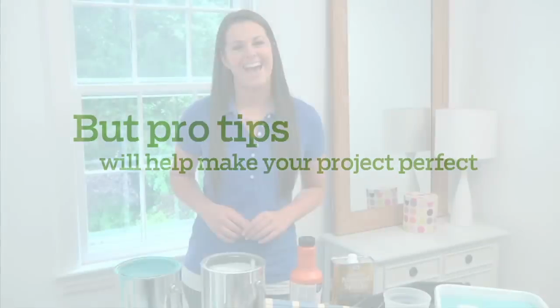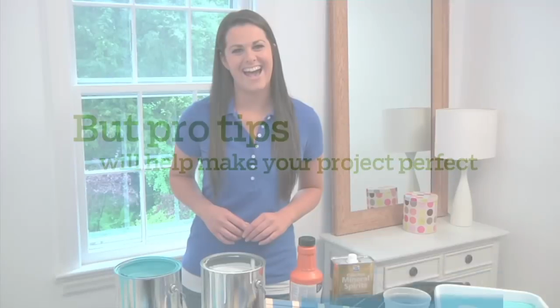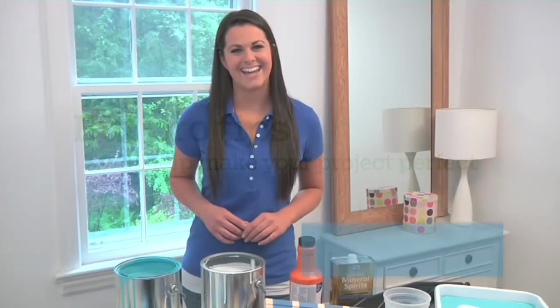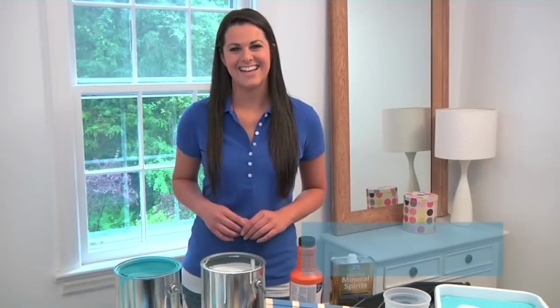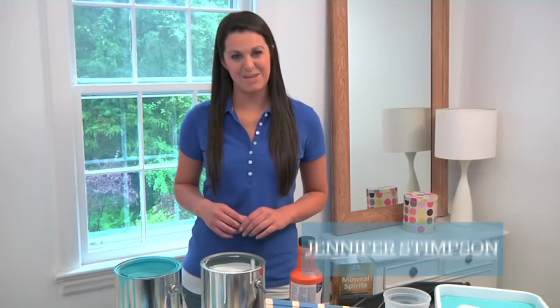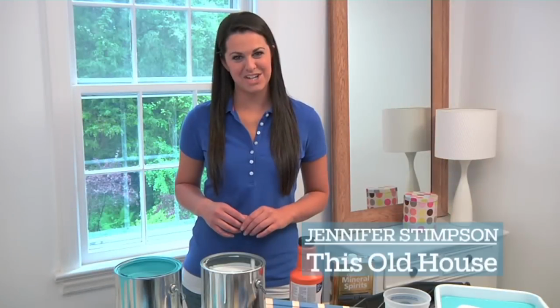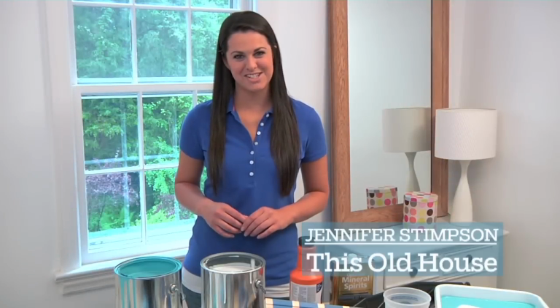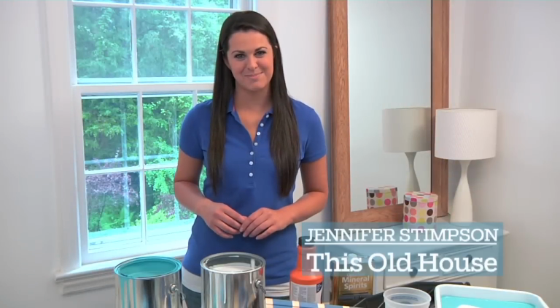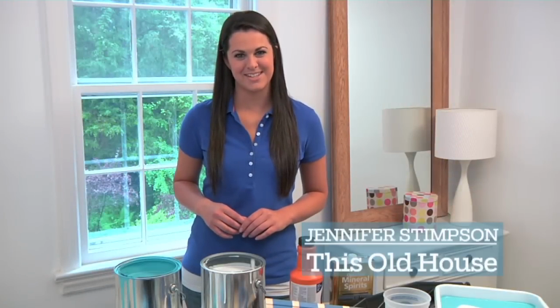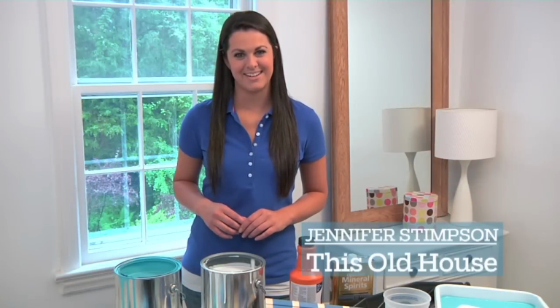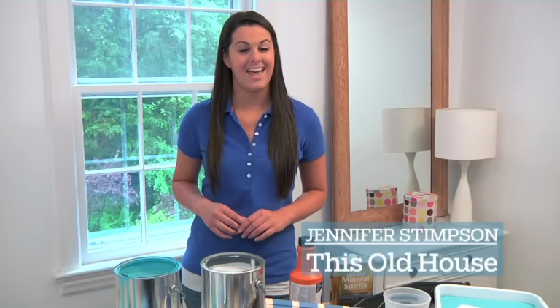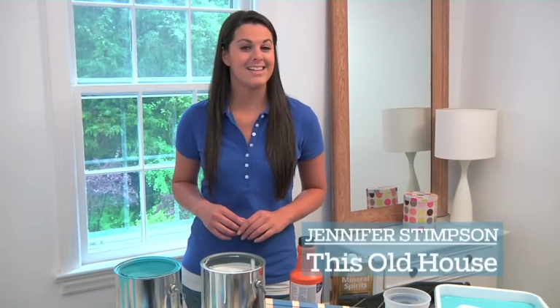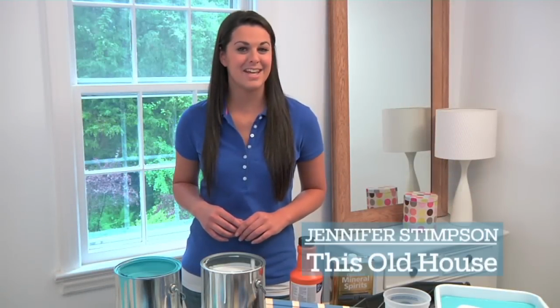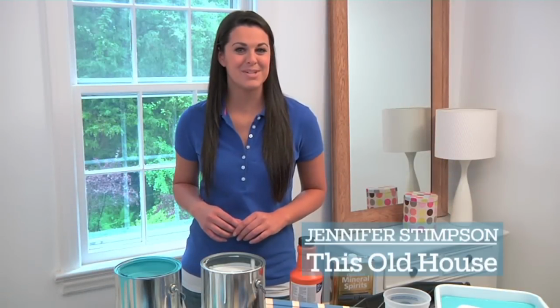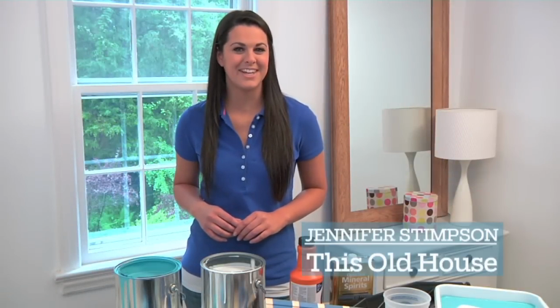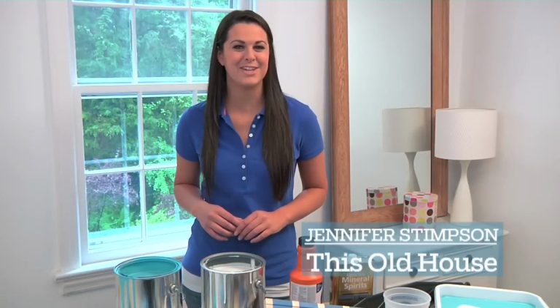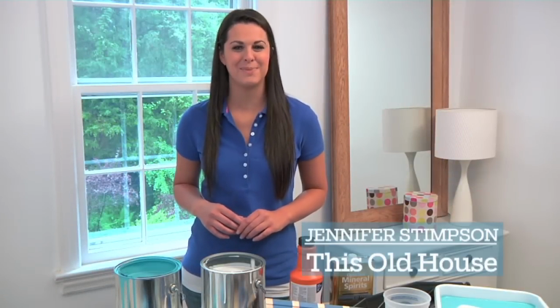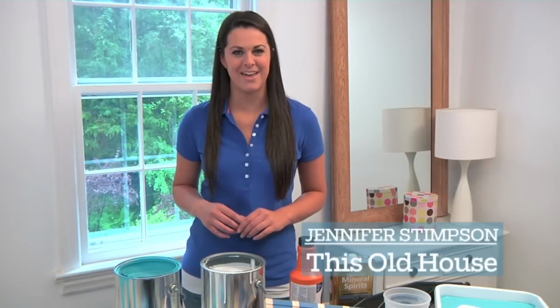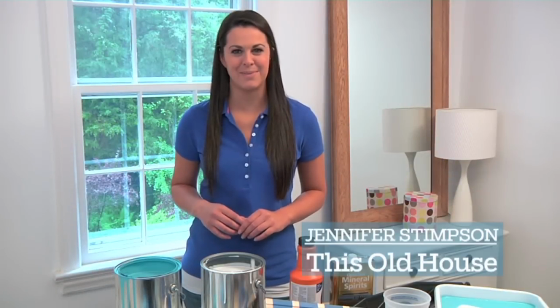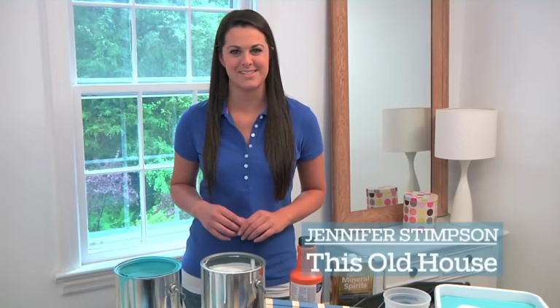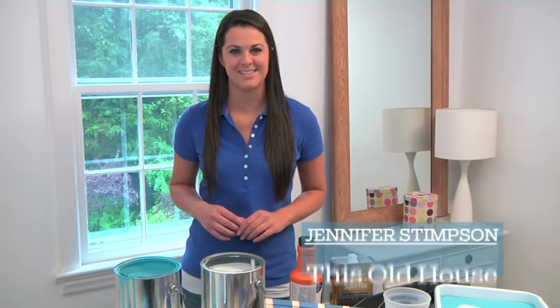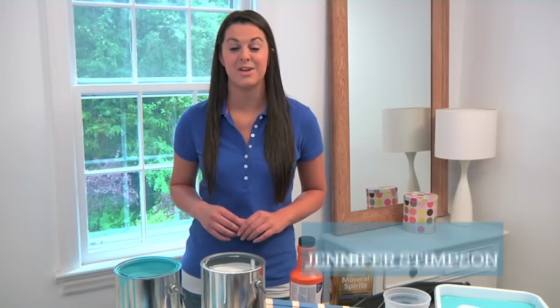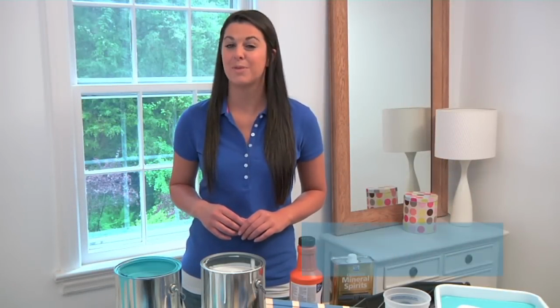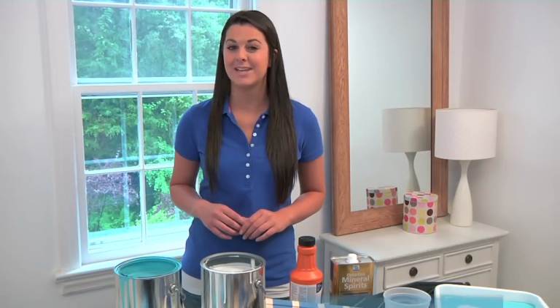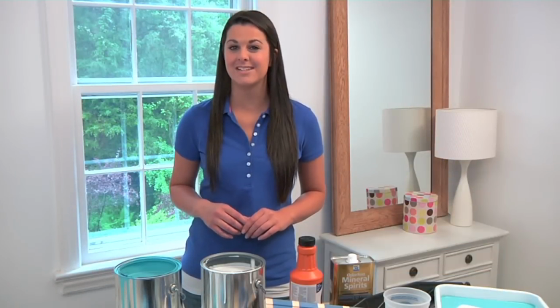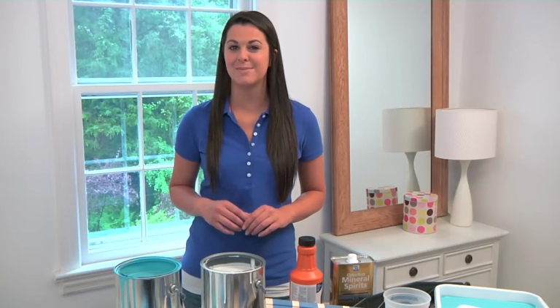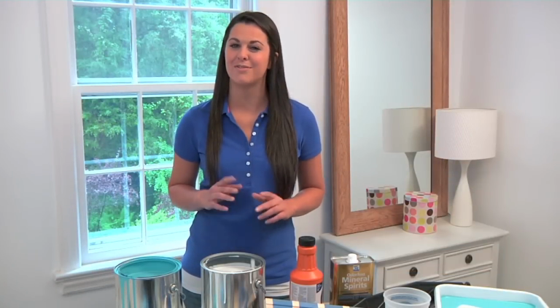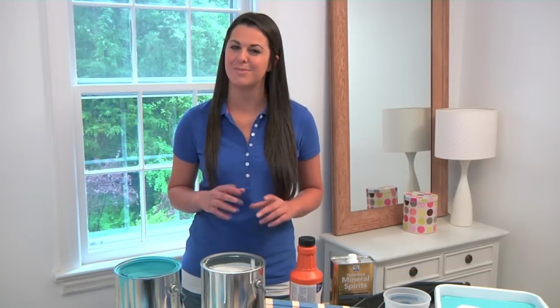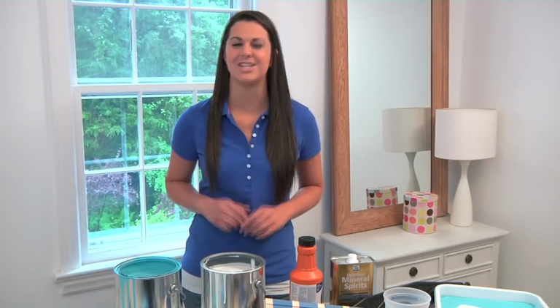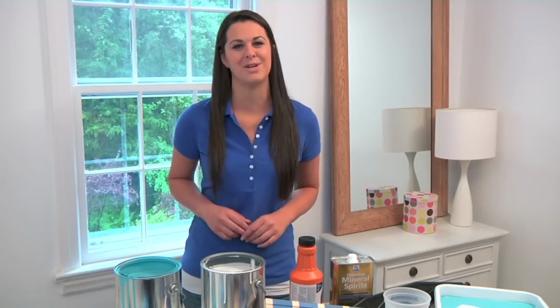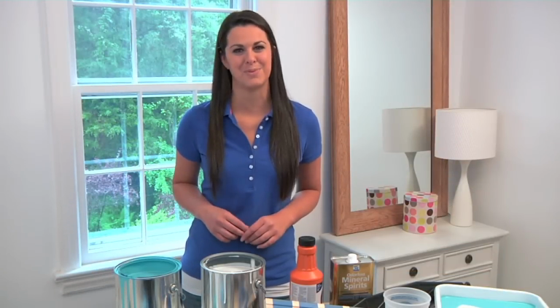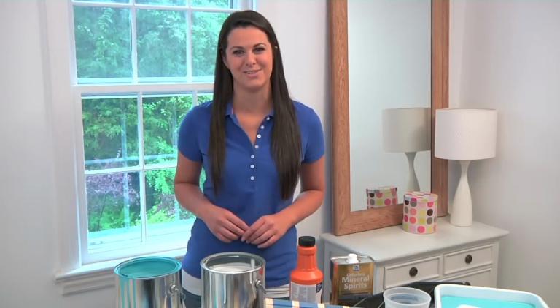Hi, I'm Jennifer Stimpson and today we're taking you beyond the basics with painting tips from the TOH pros.